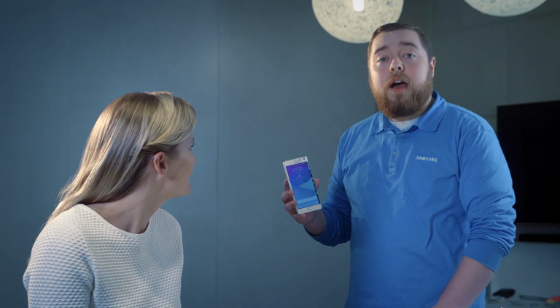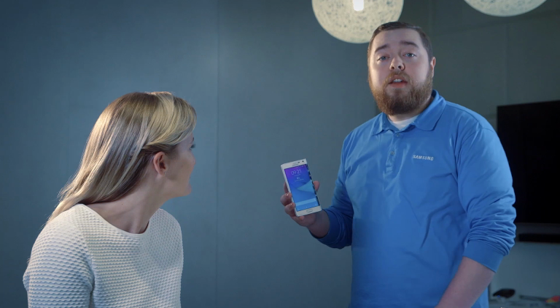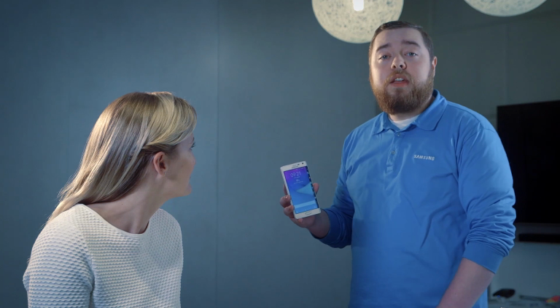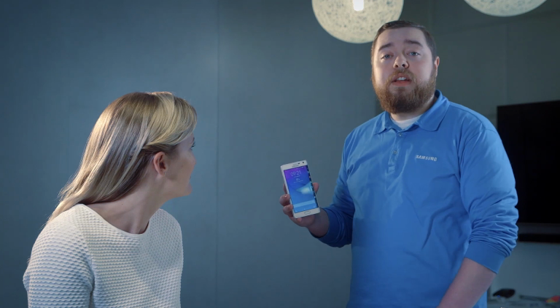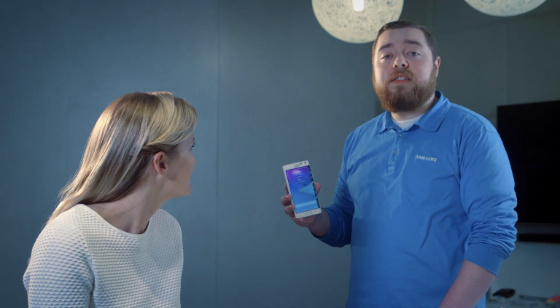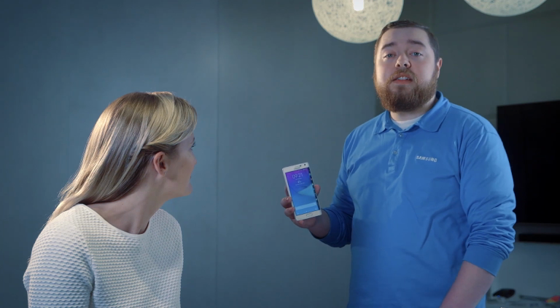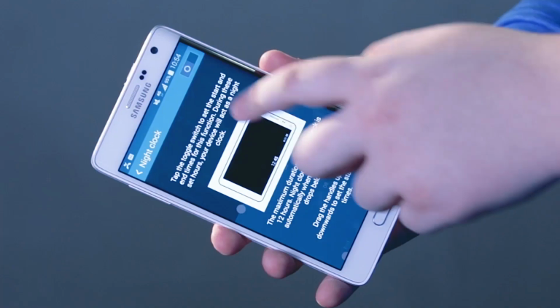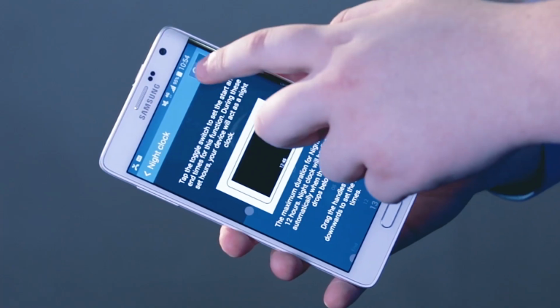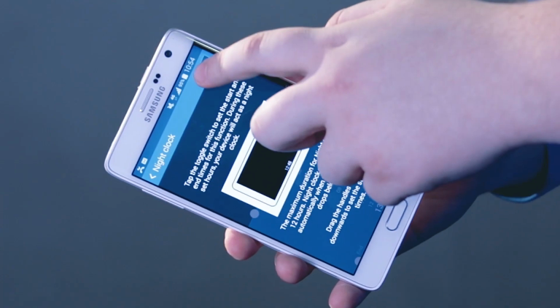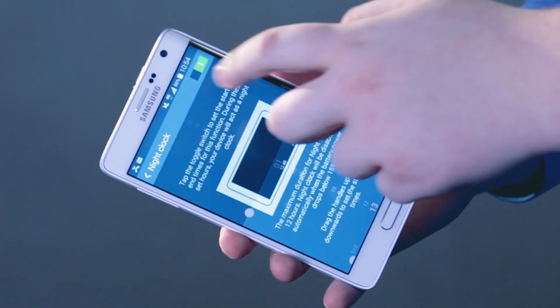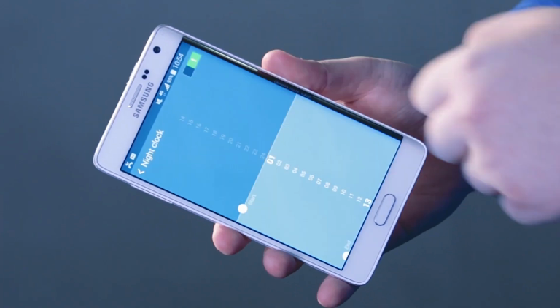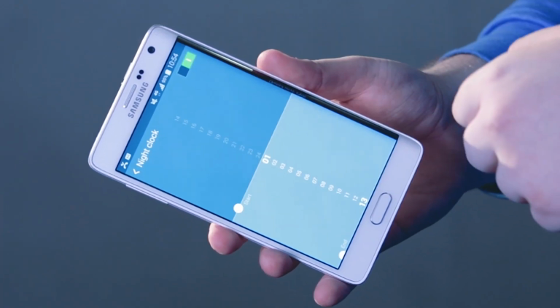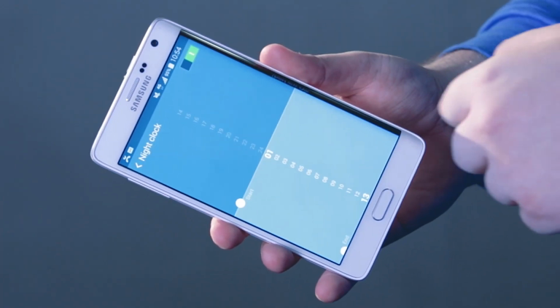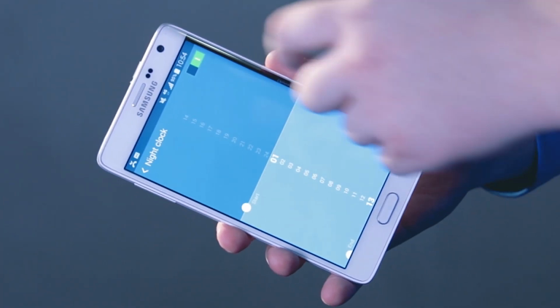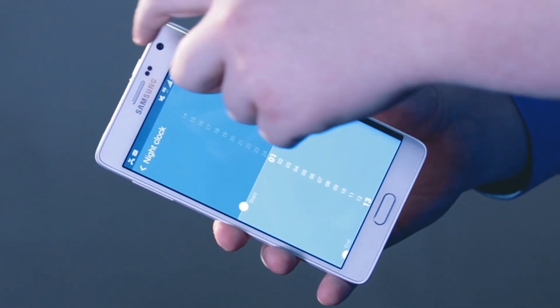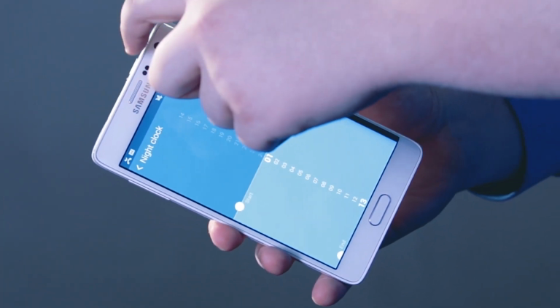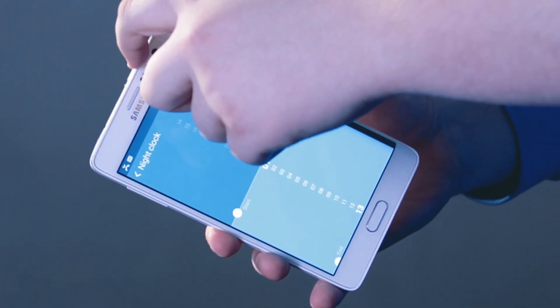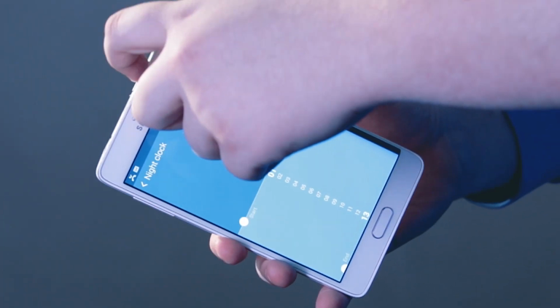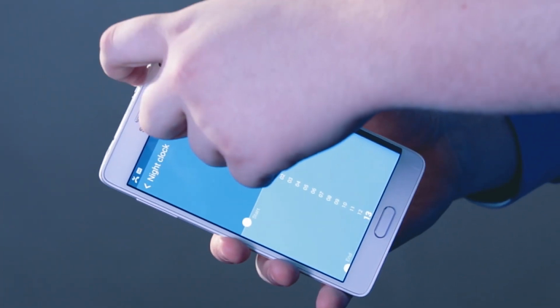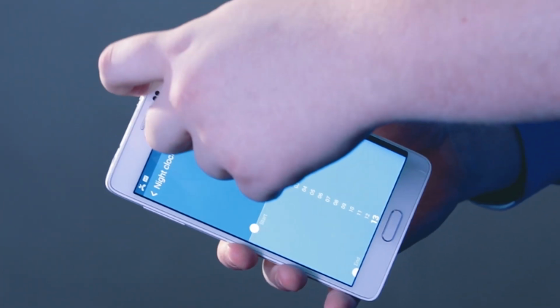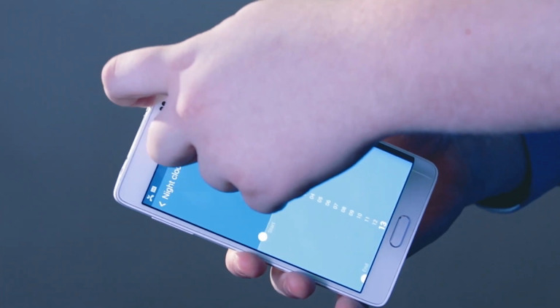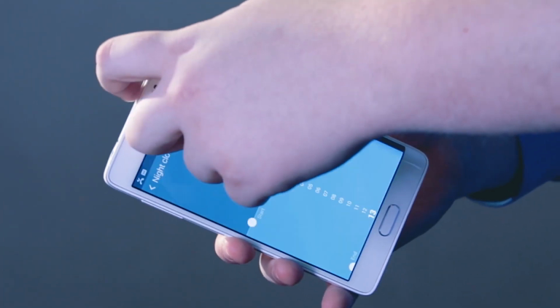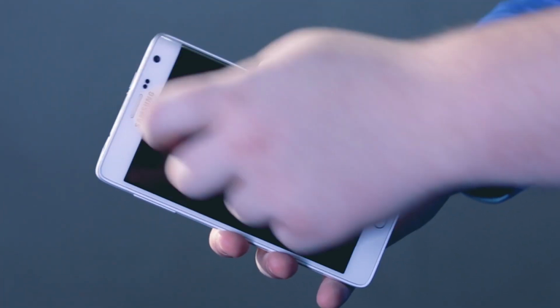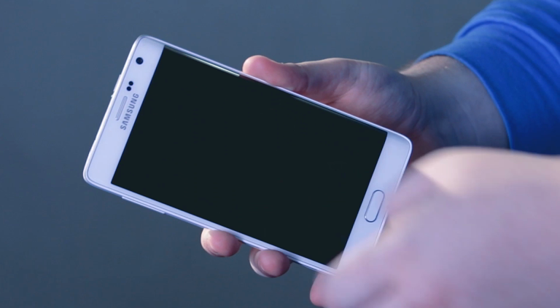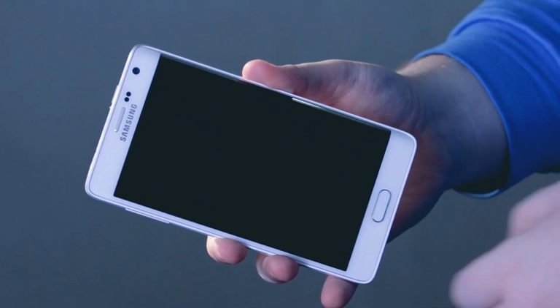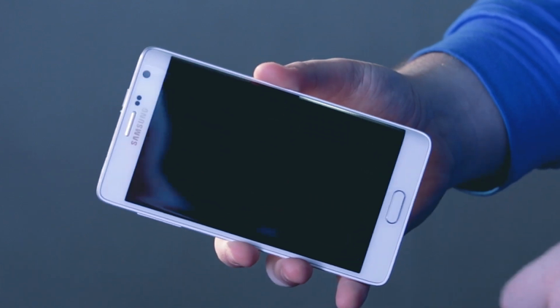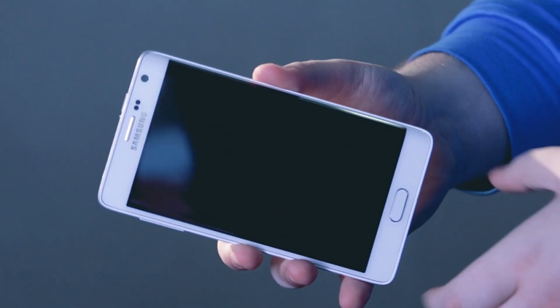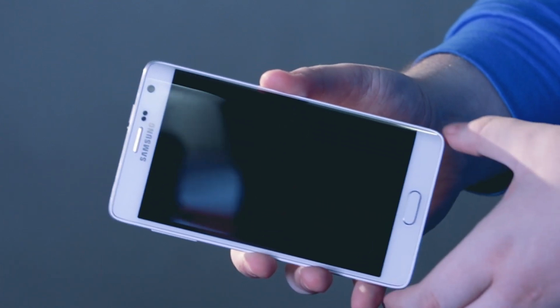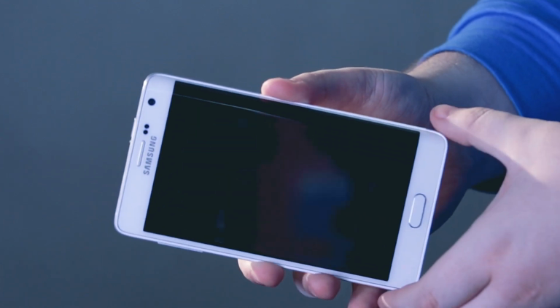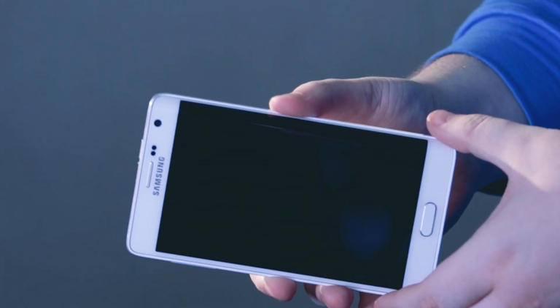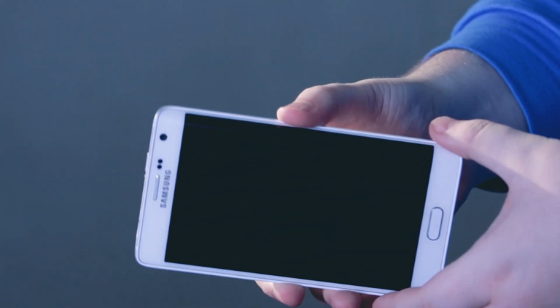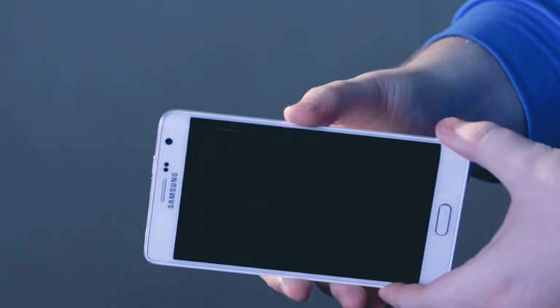At night, you can even set it to display the time while the main screen is powered down. This lets you see the time without having the glare of the main screen to wake you up.